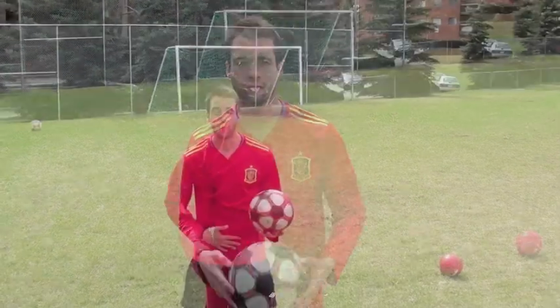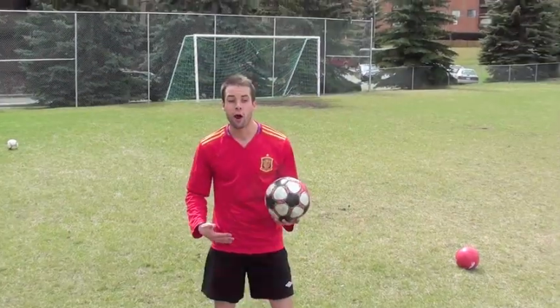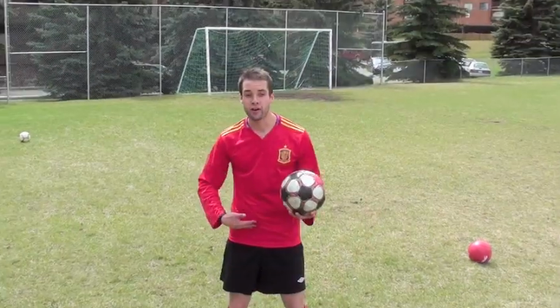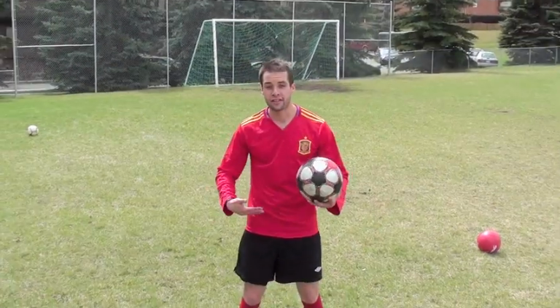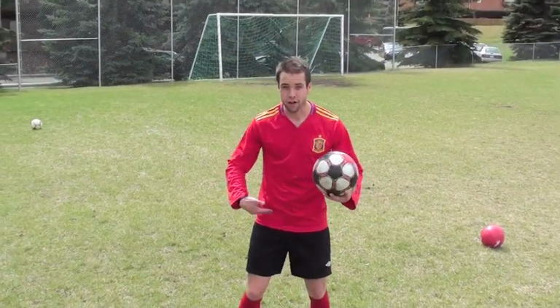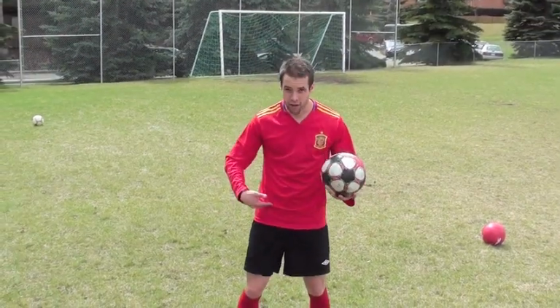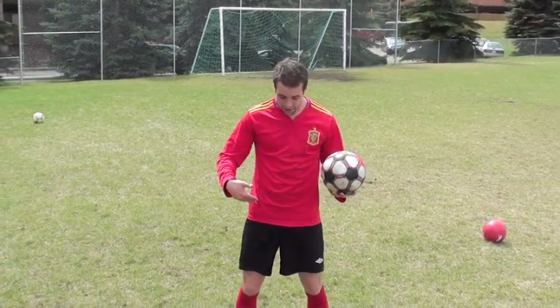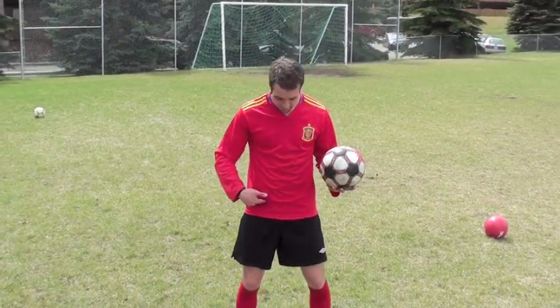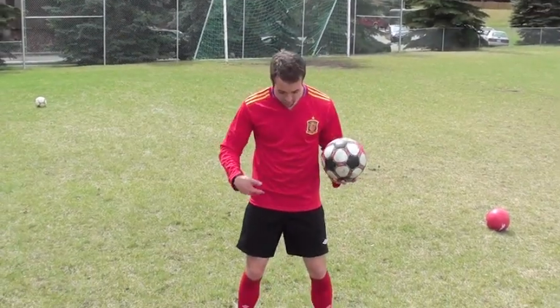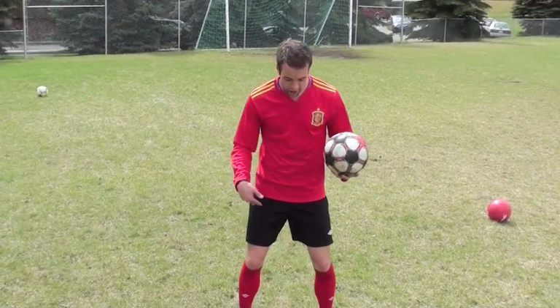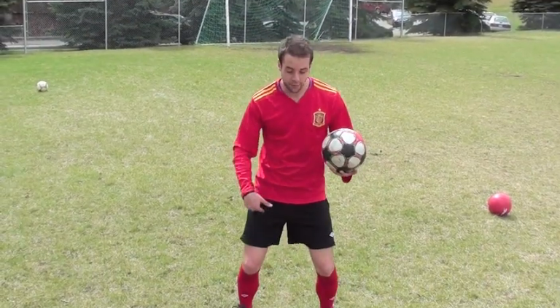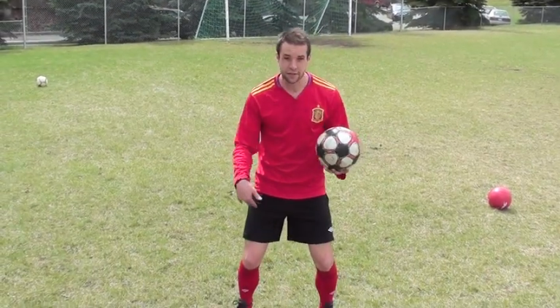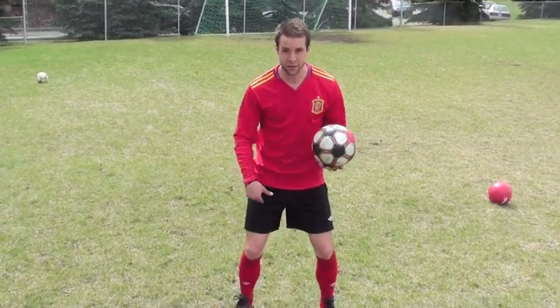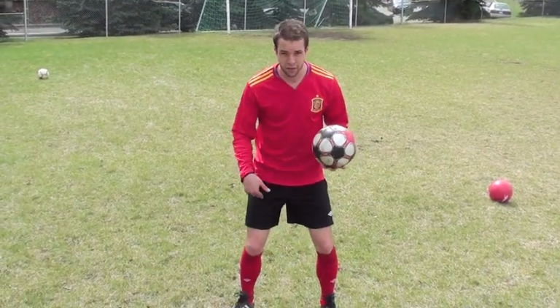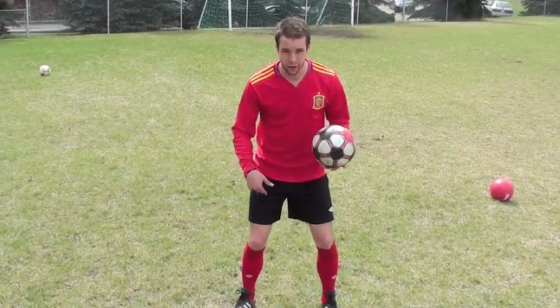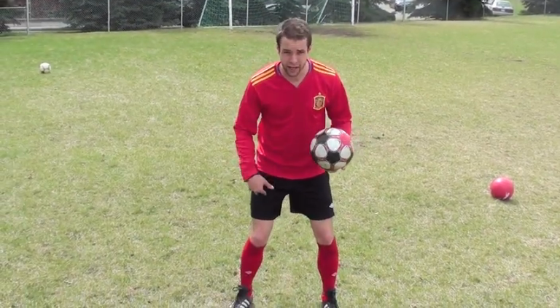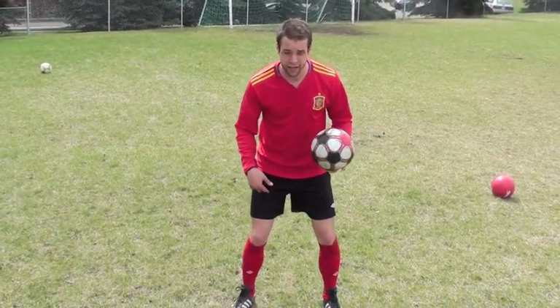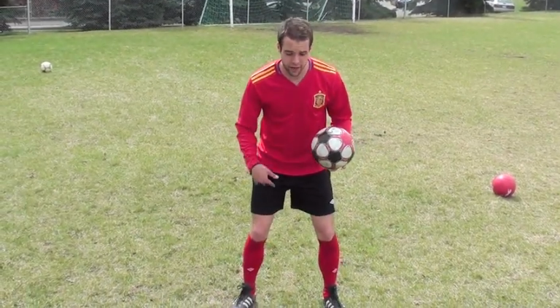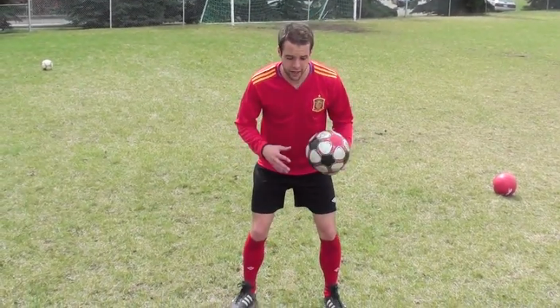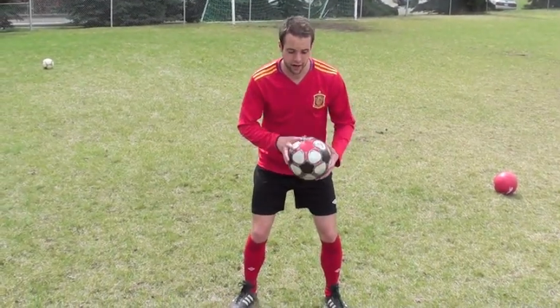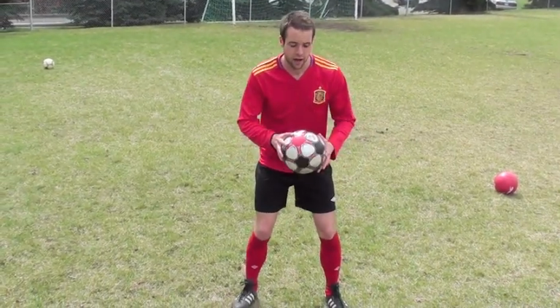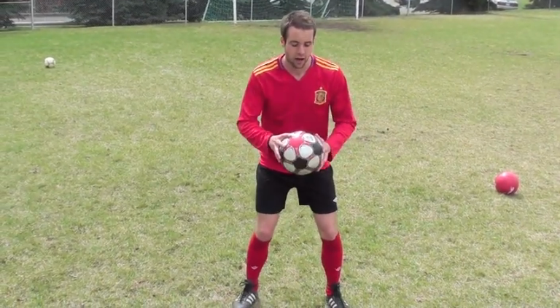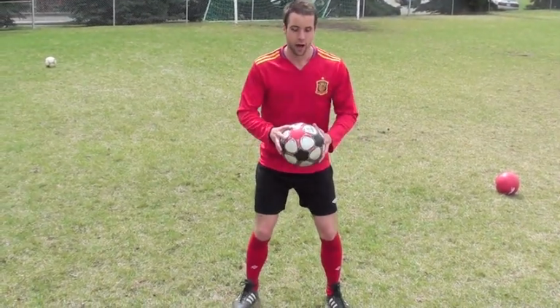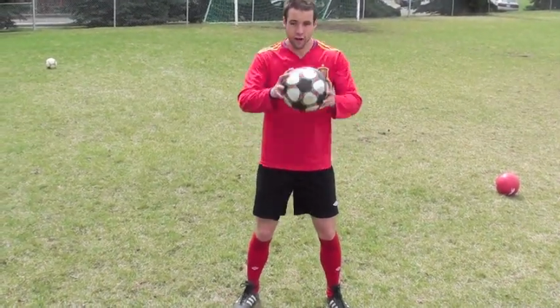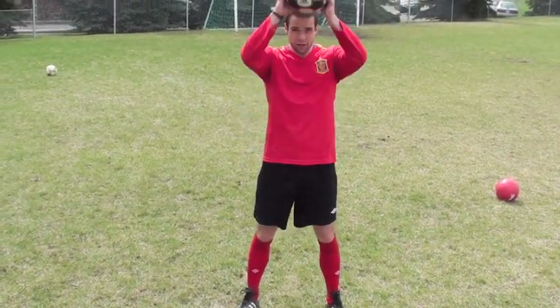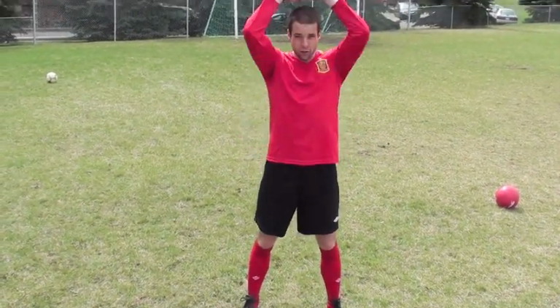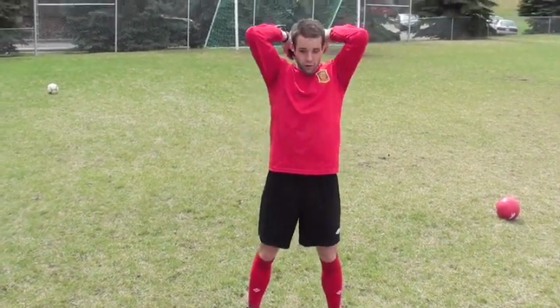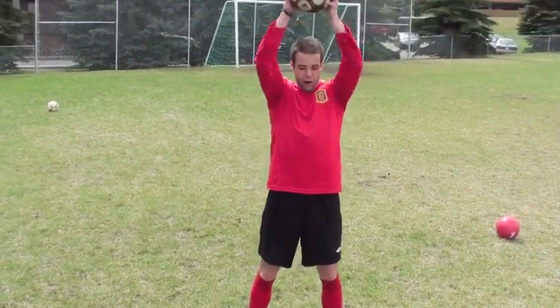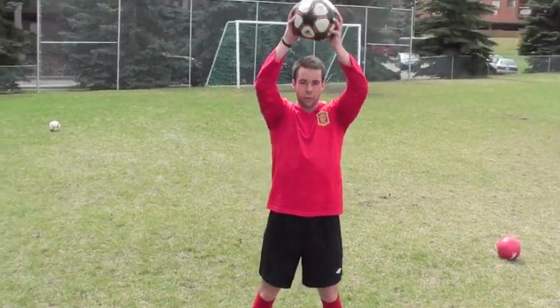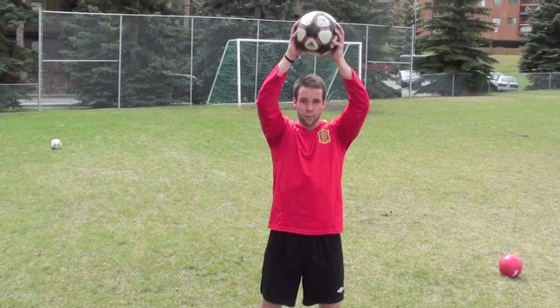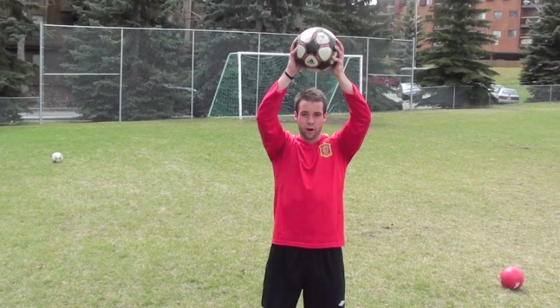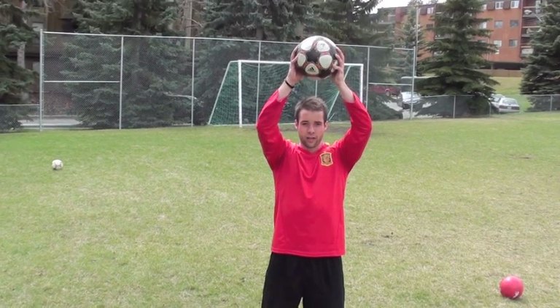The power starts from your hips, it starts from your legs right here. I'm not just throwing with my upper body.